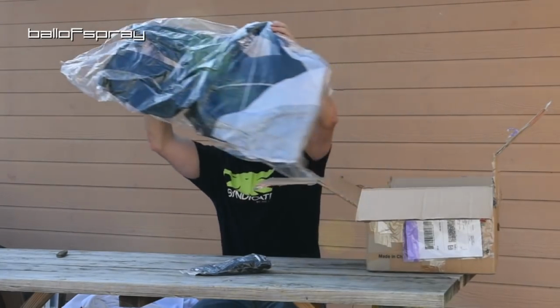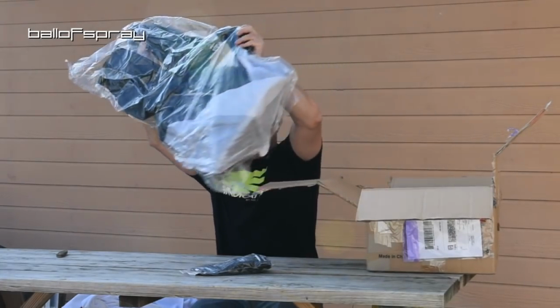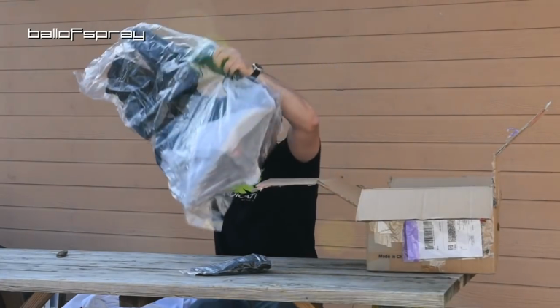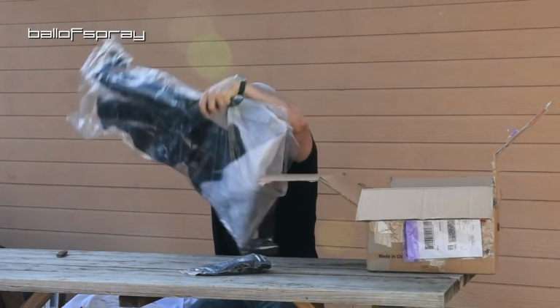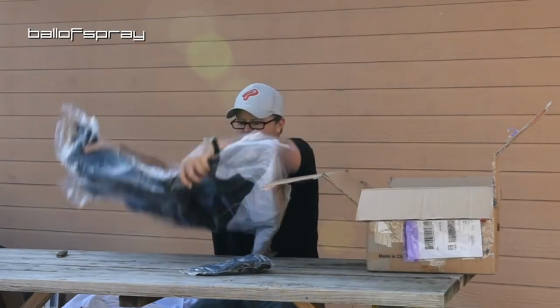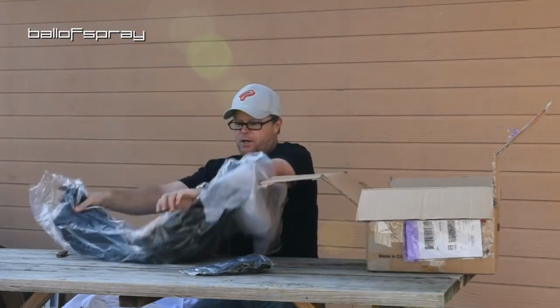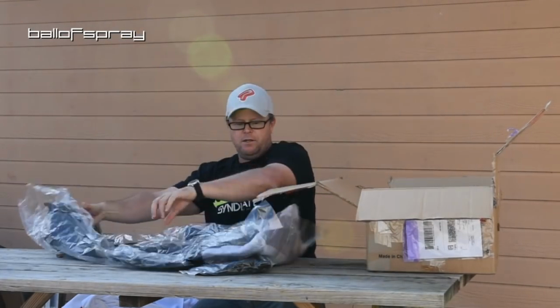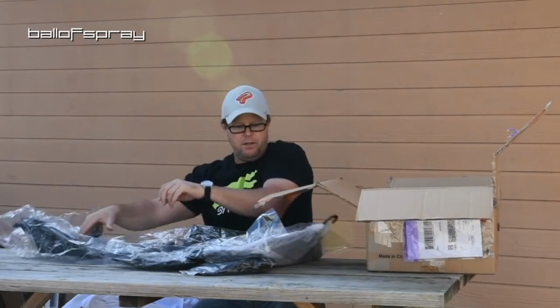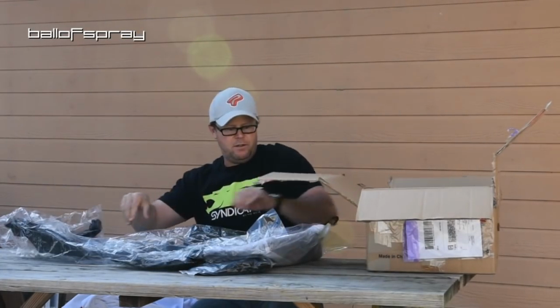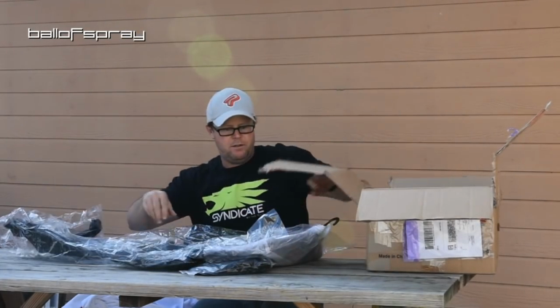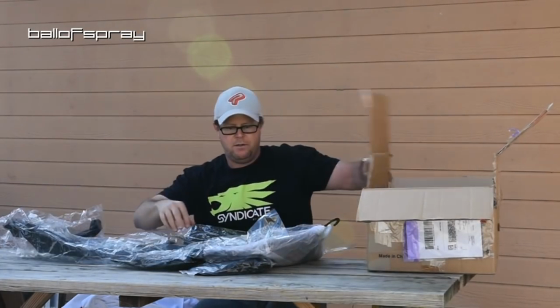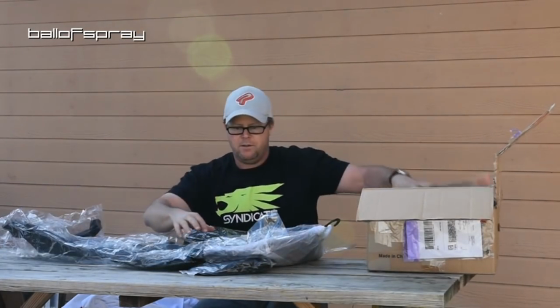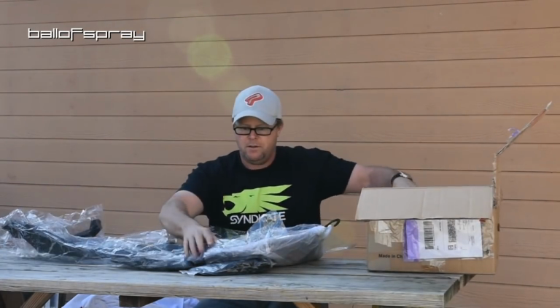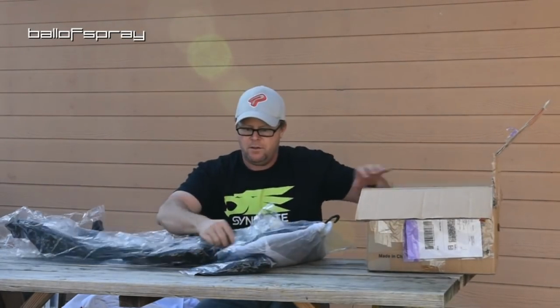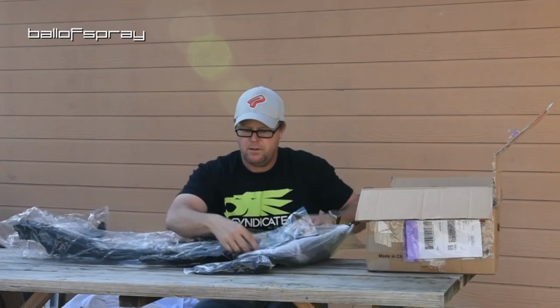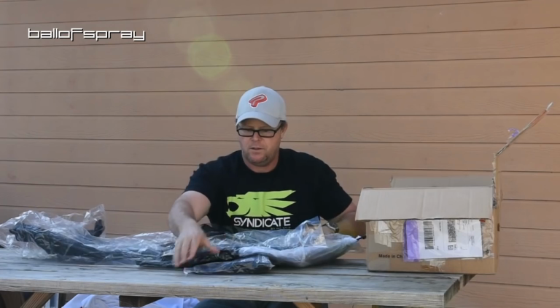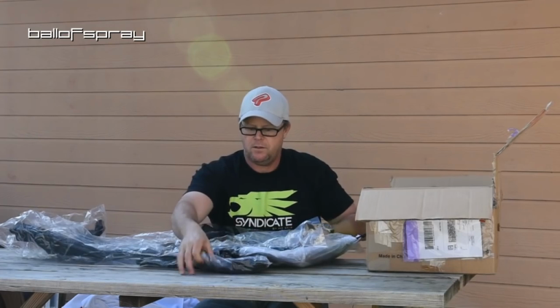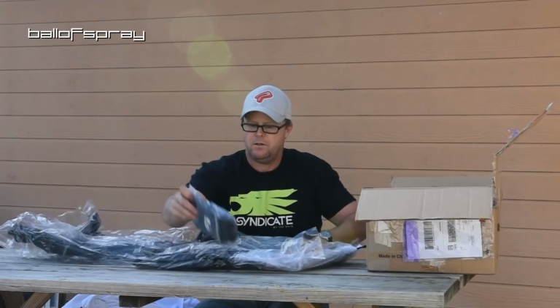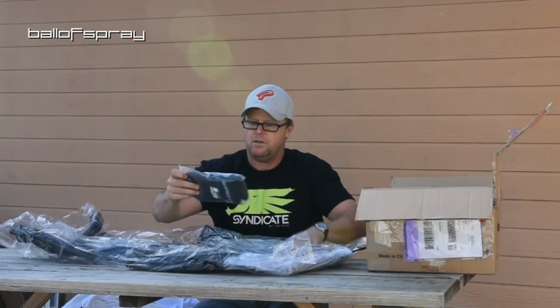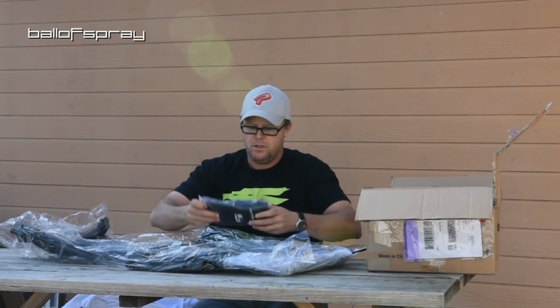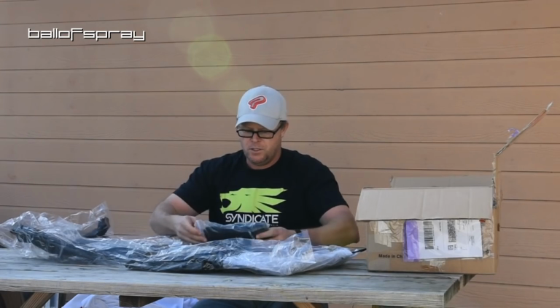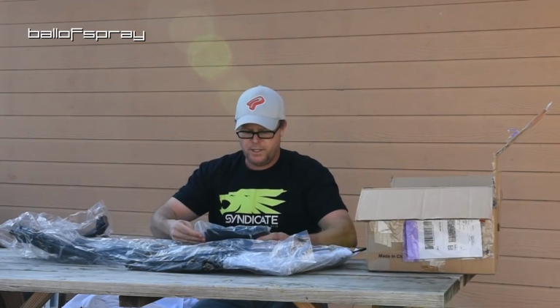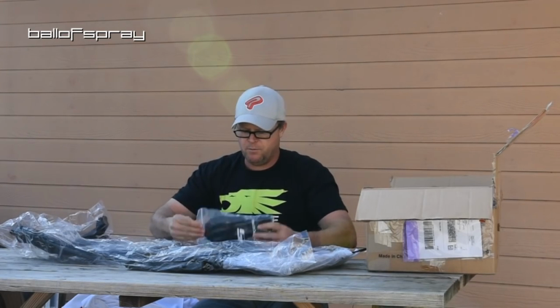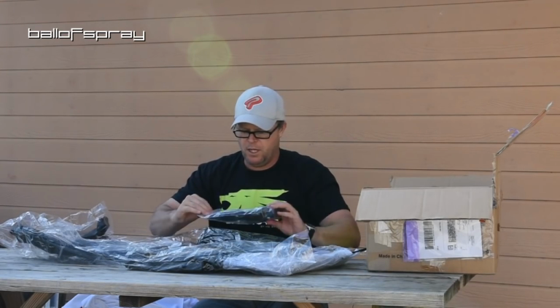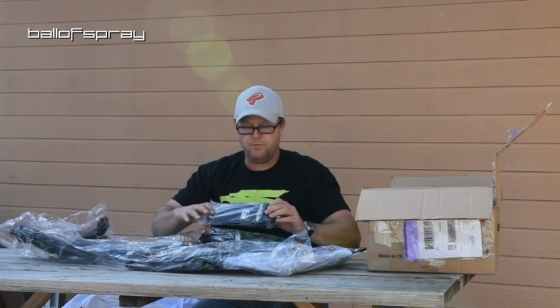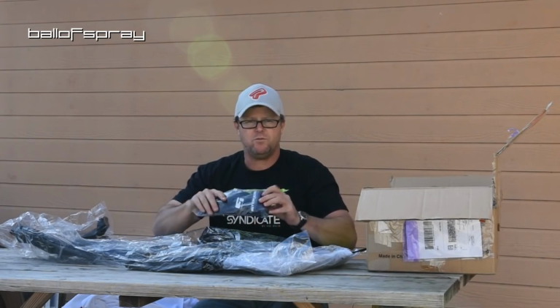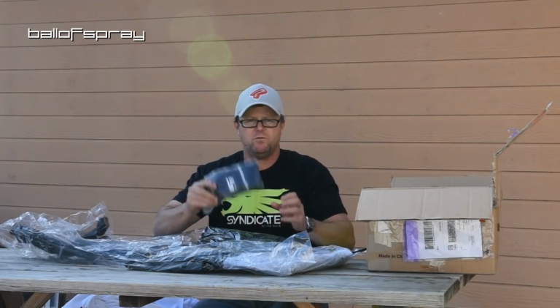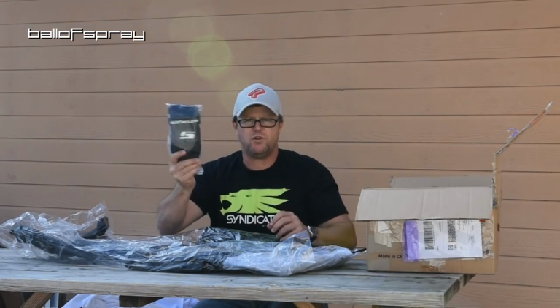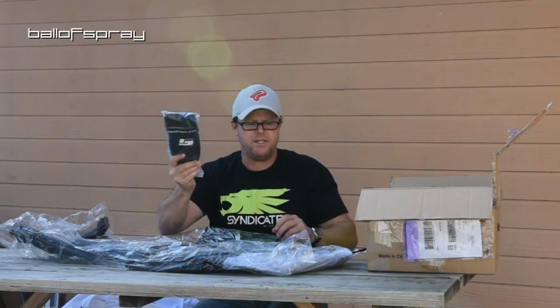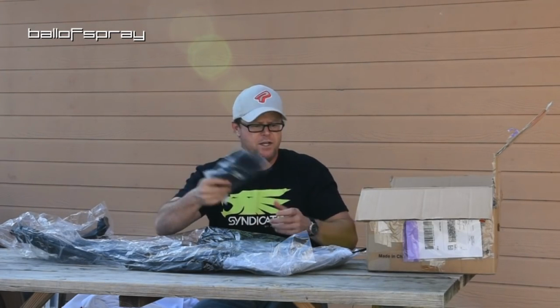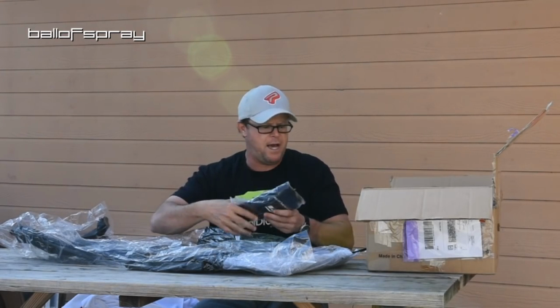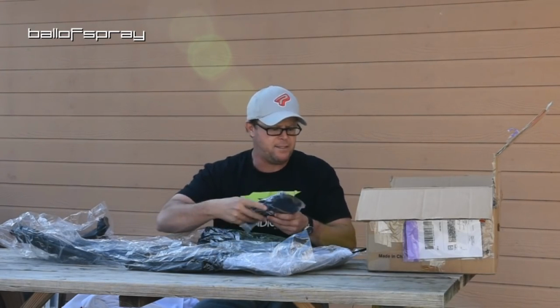Looks like I got some gloves there. We've got some gloves — we'll try these on last.